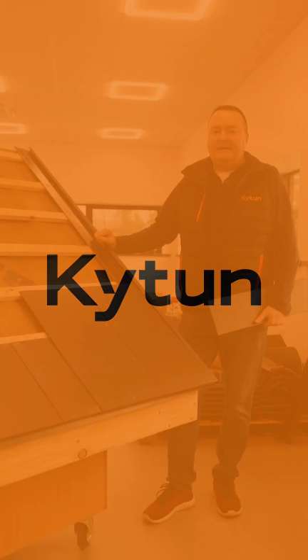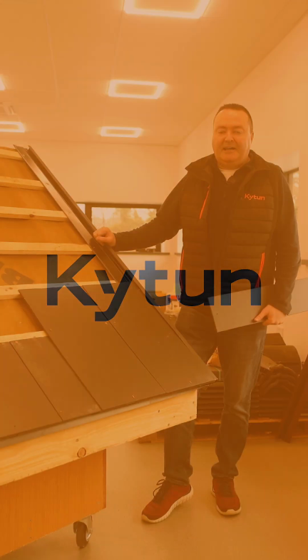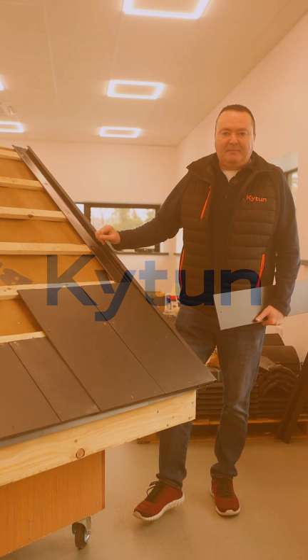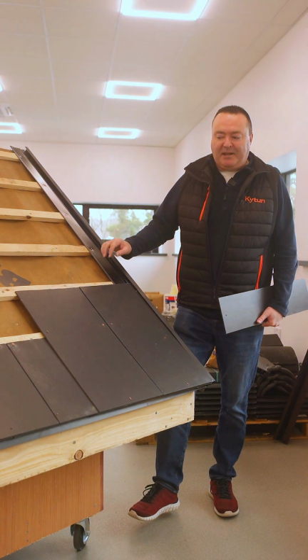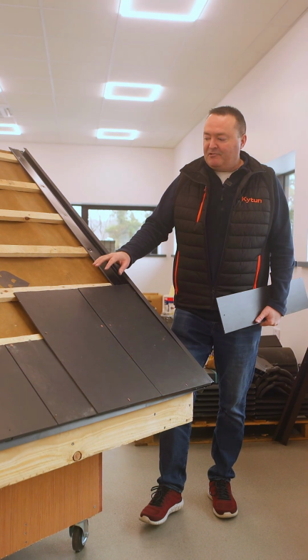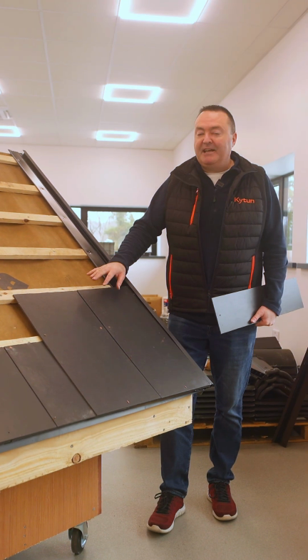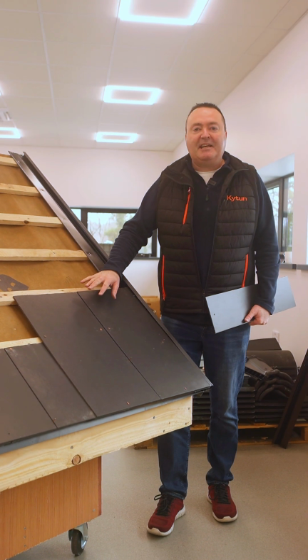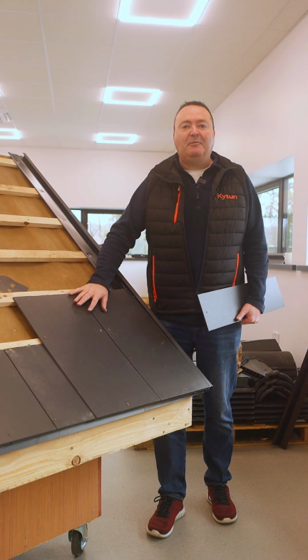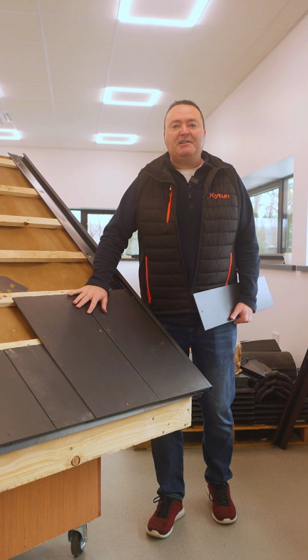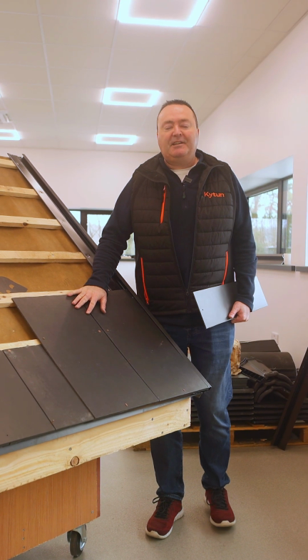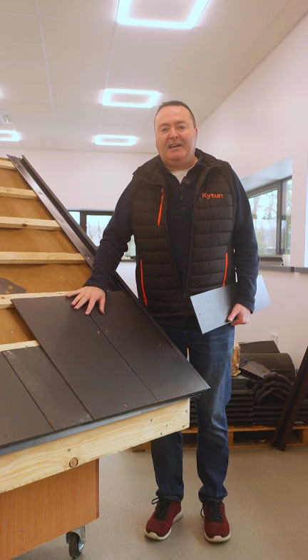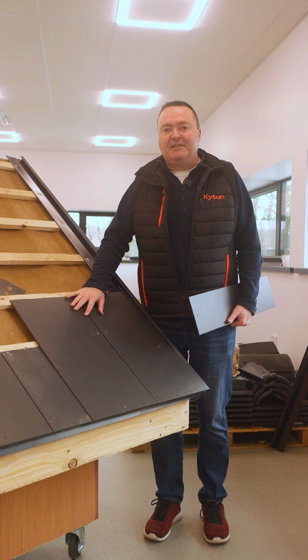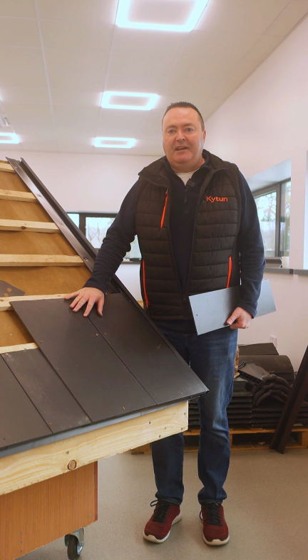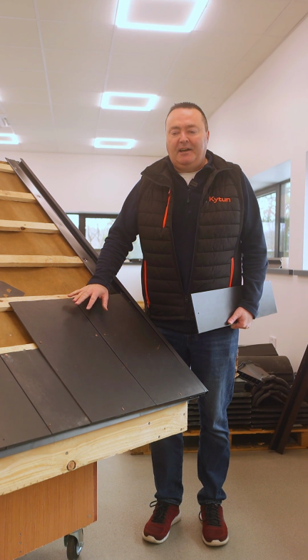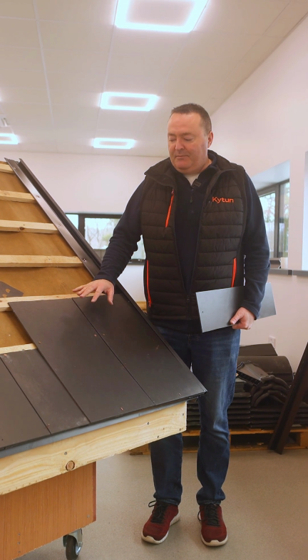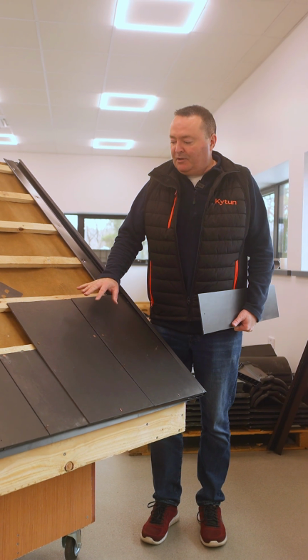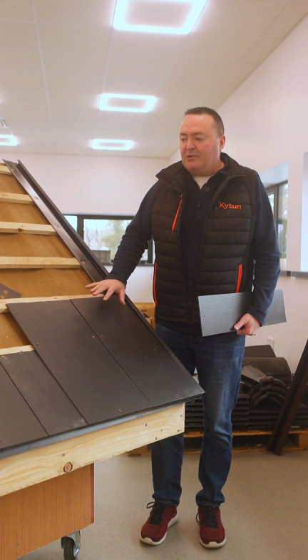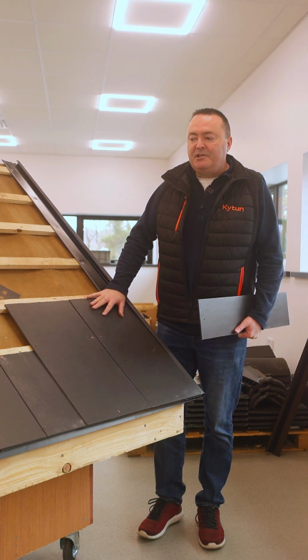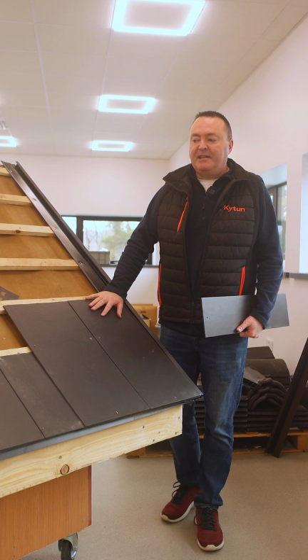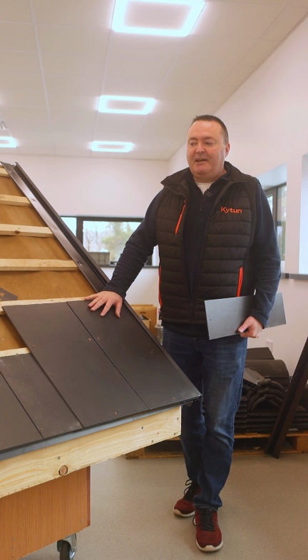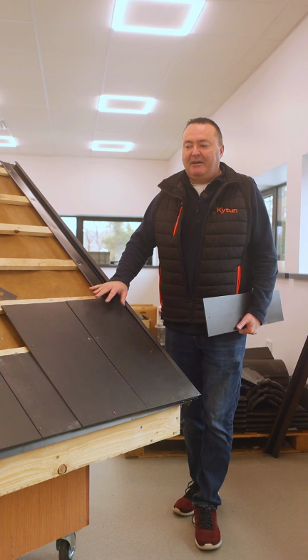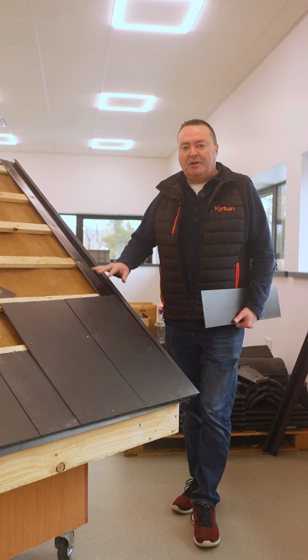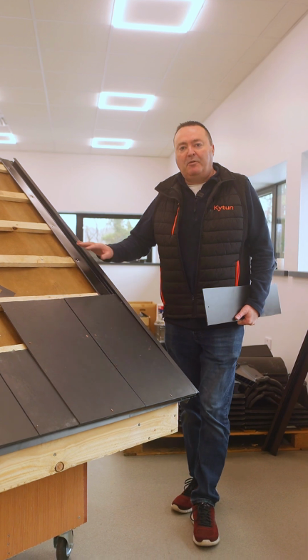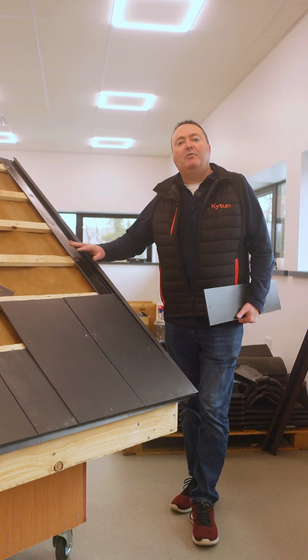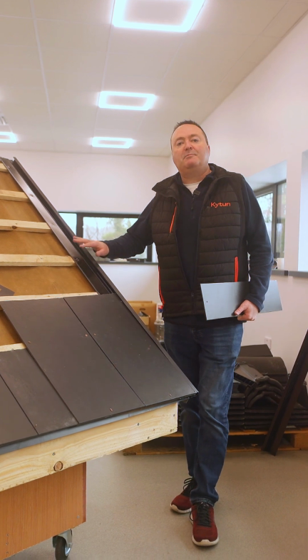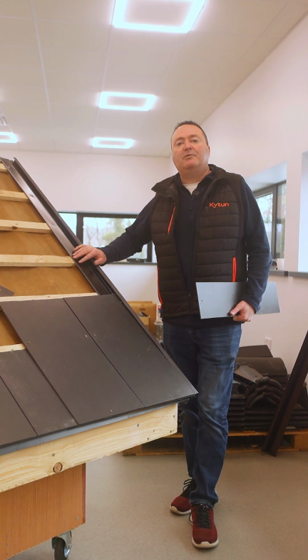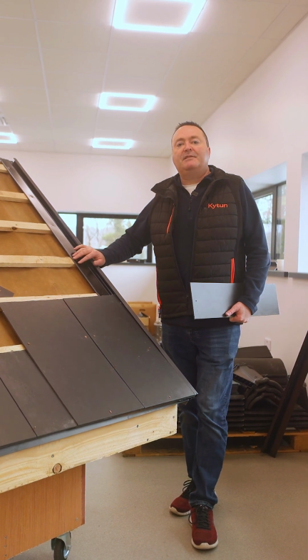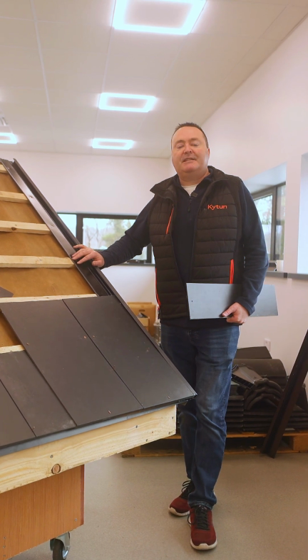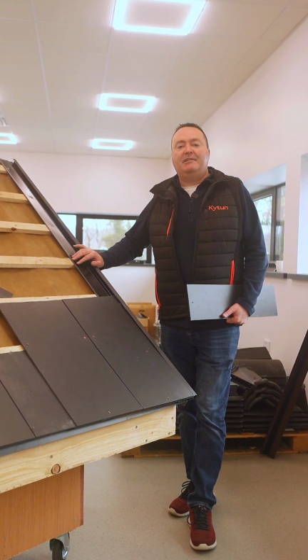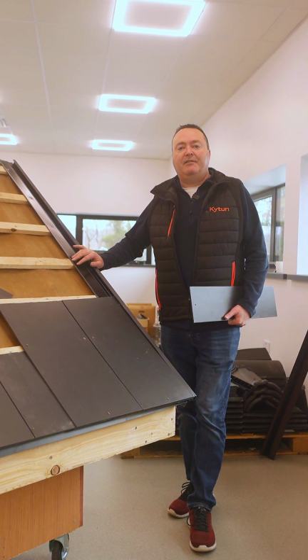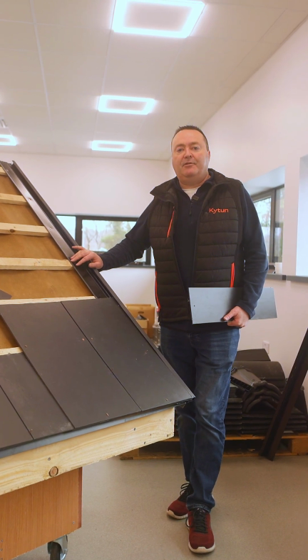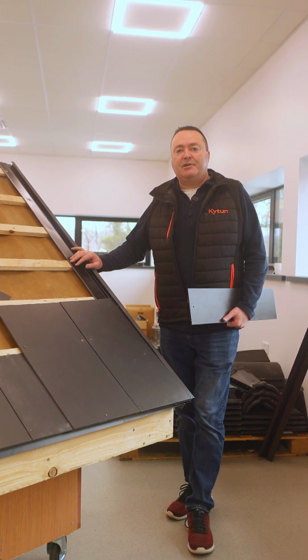Hi, Matt McAndrew here, Technical Manager at Kitan. I'm going to talk to you today about our Performance Plus Slate Drive Verge.